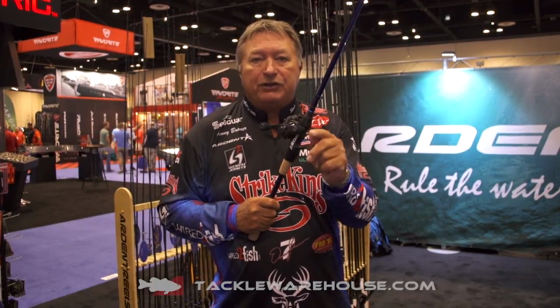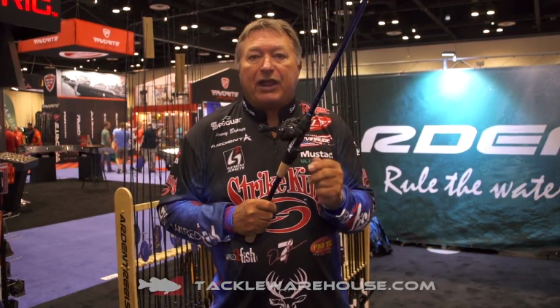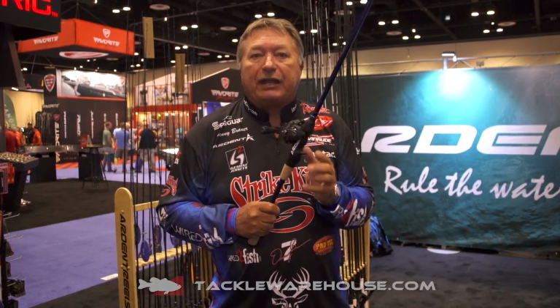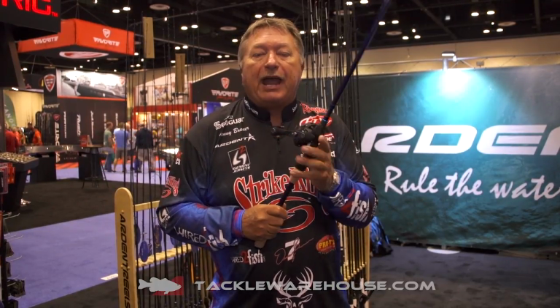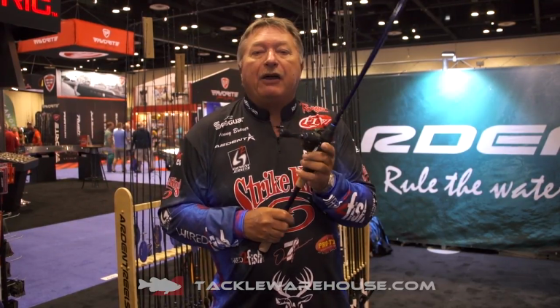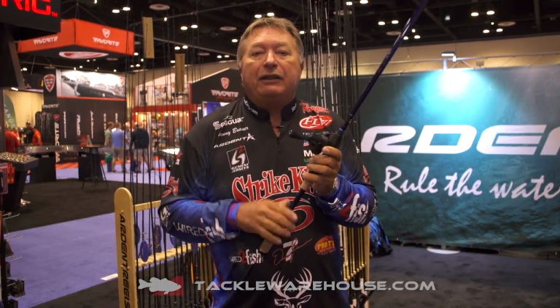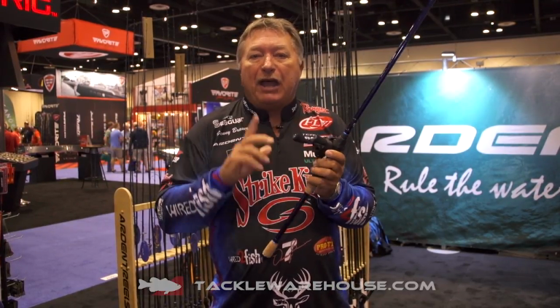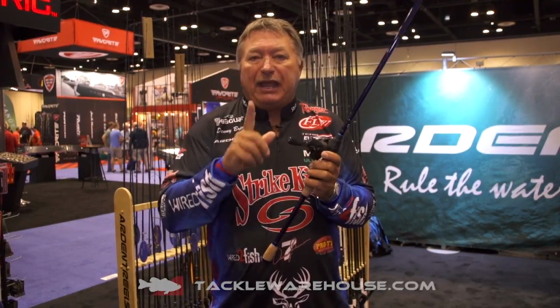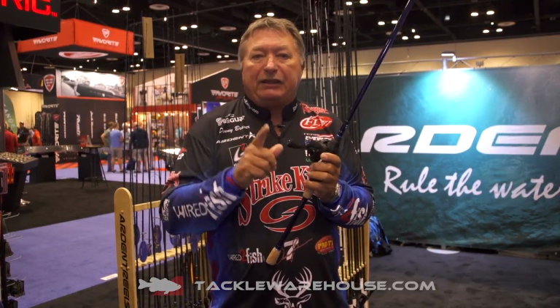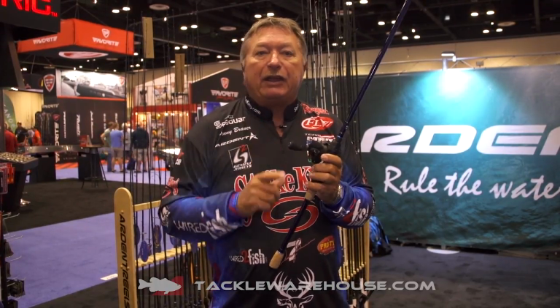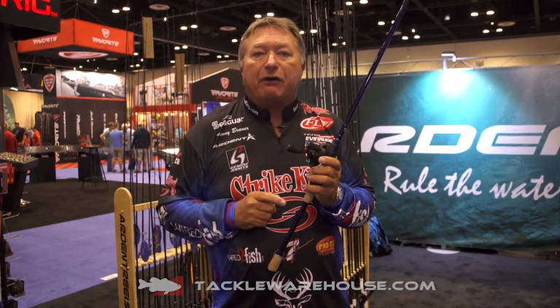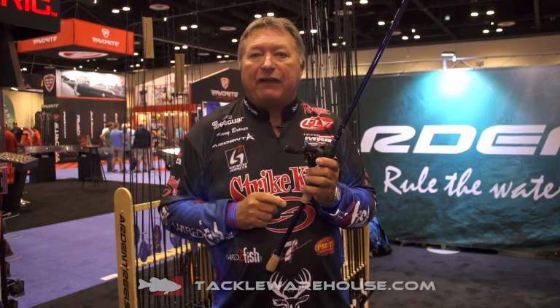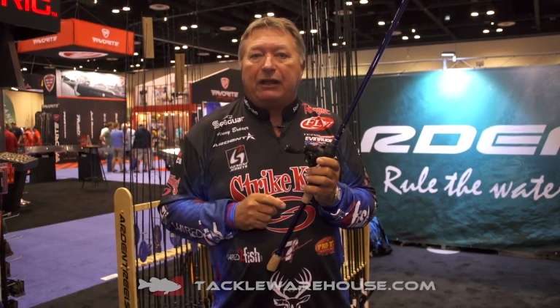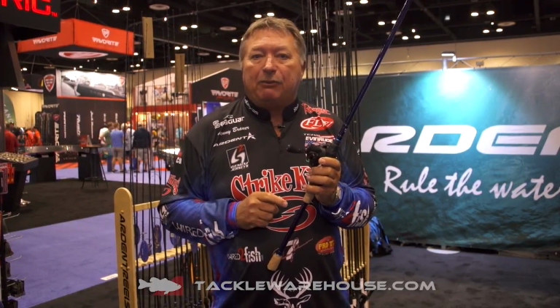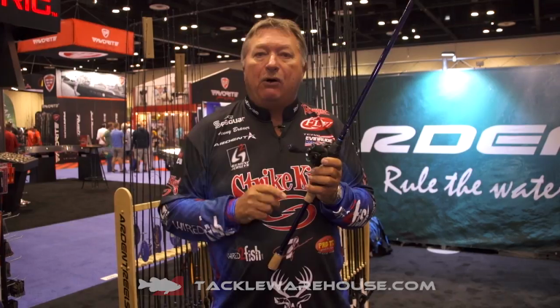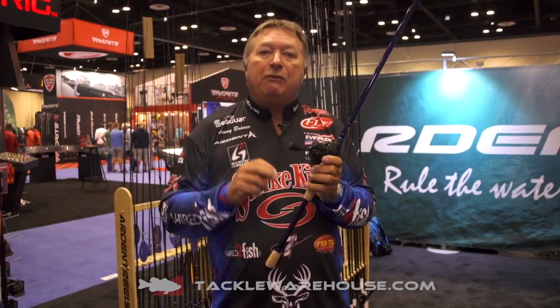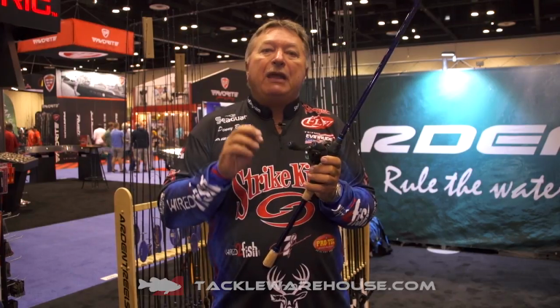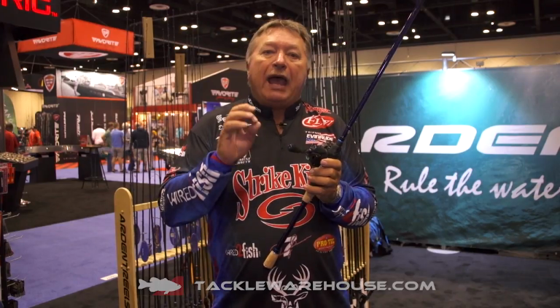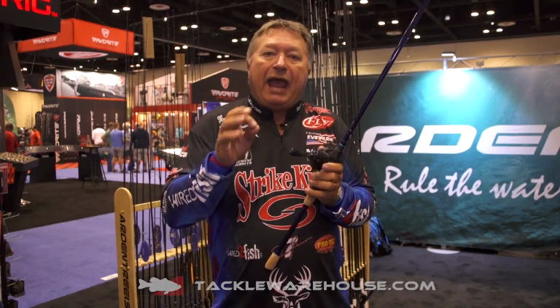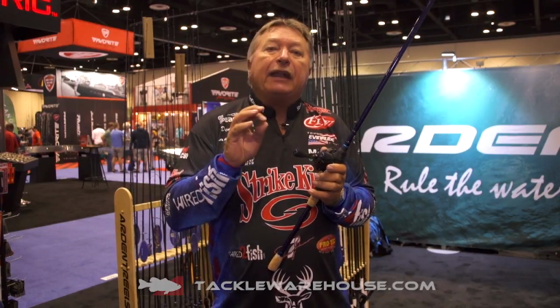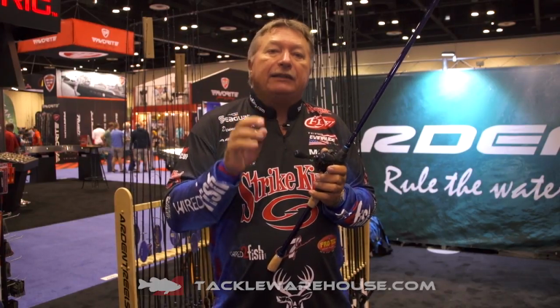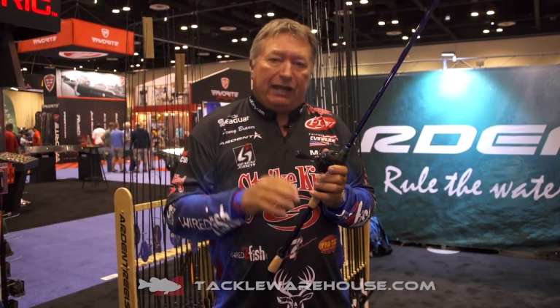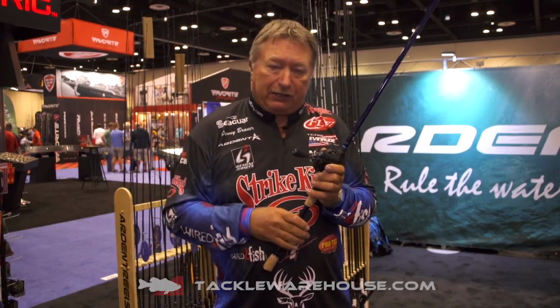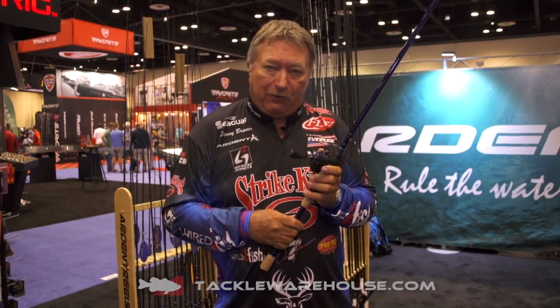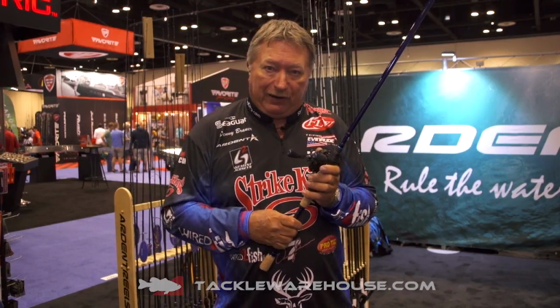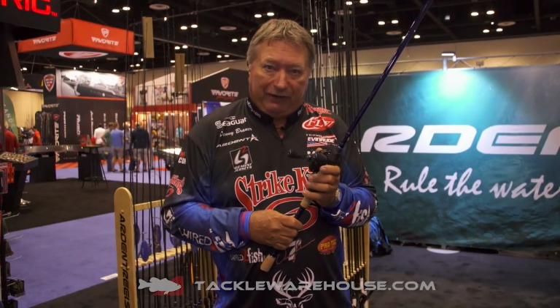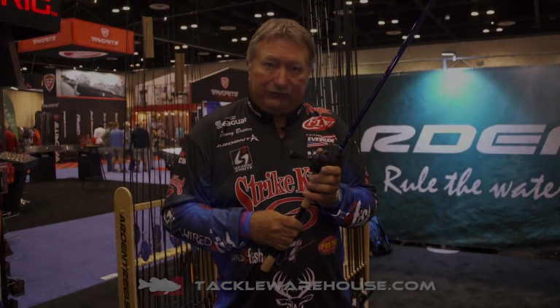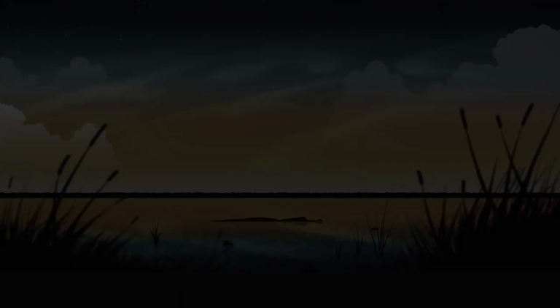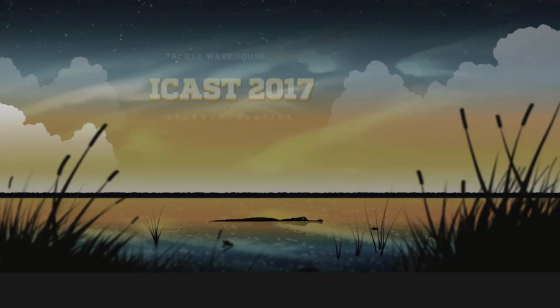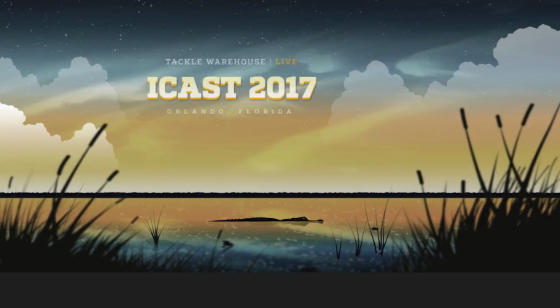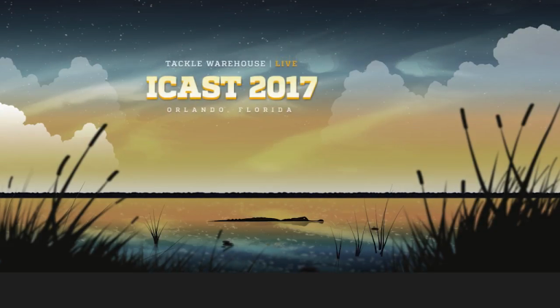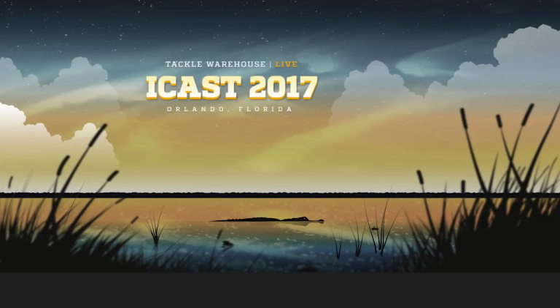Check it out. They are available at Tackle Warehouse right now.